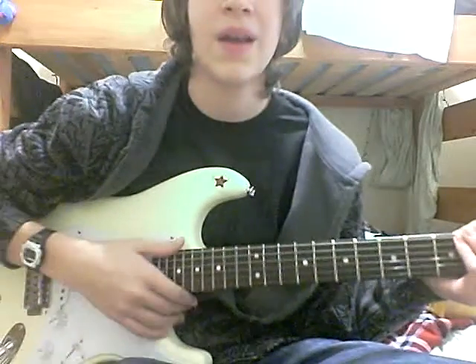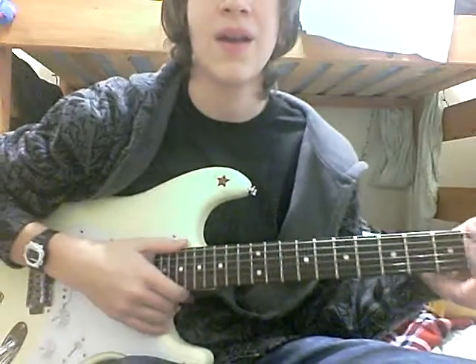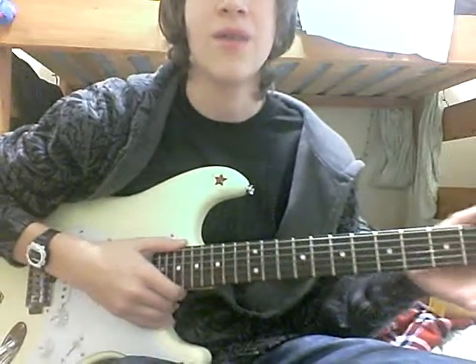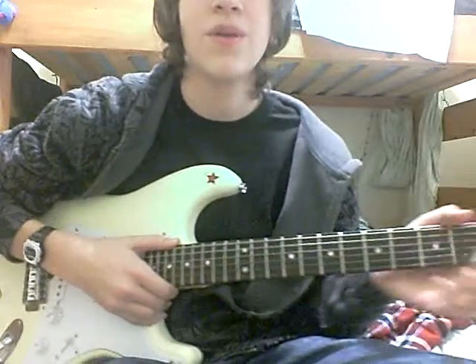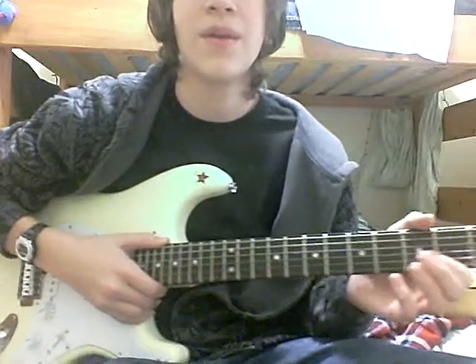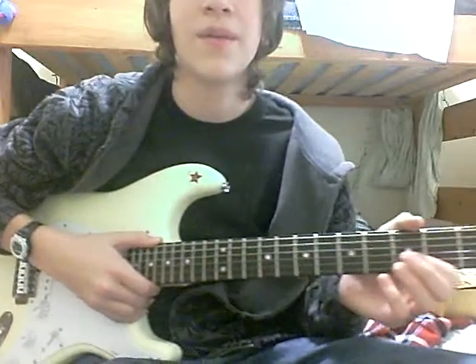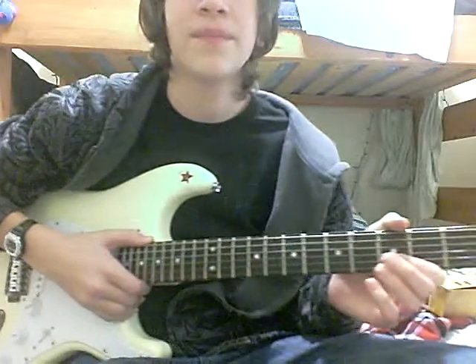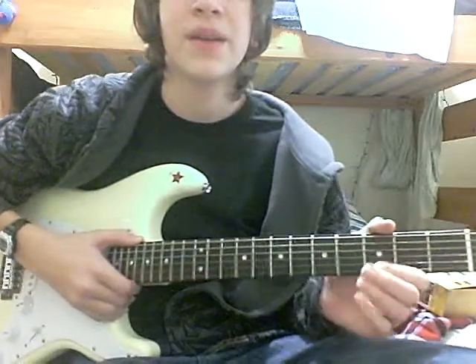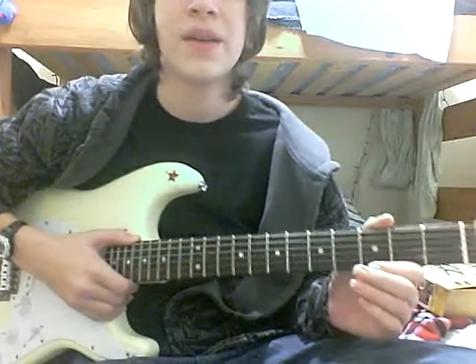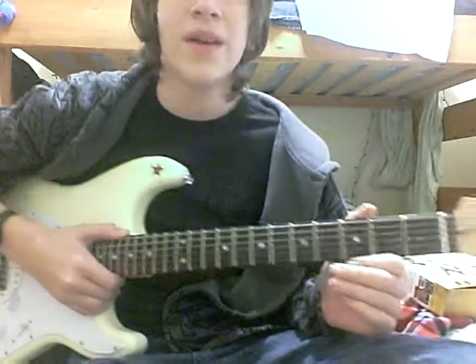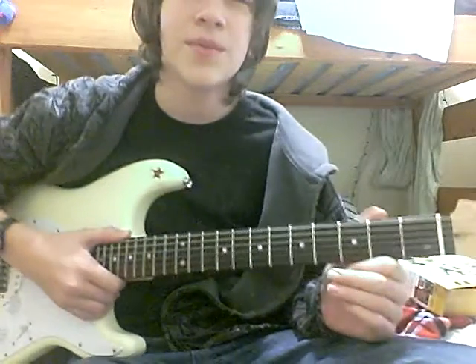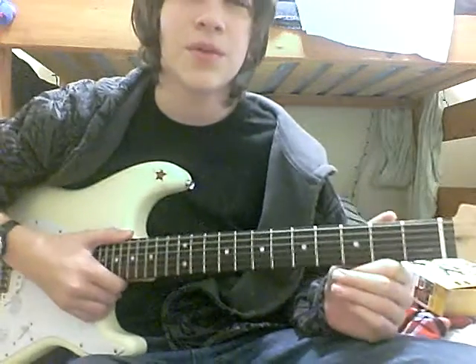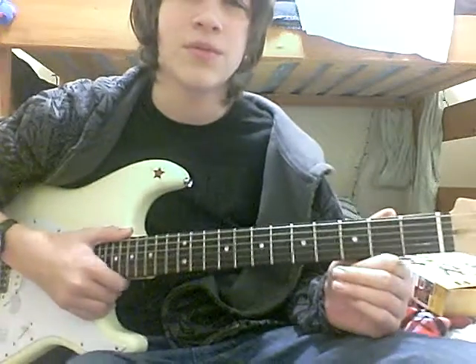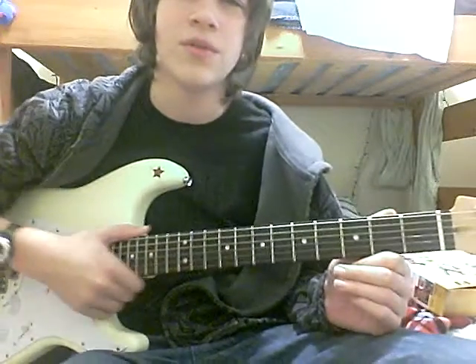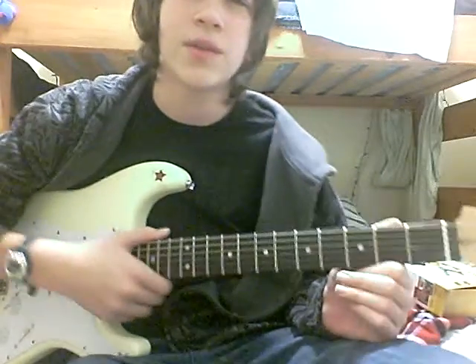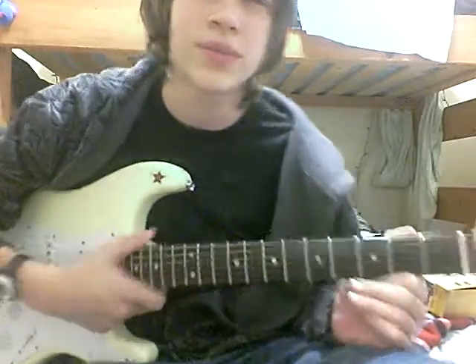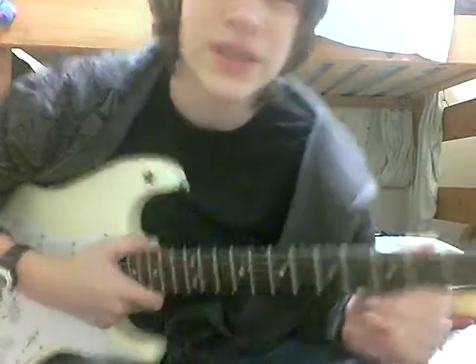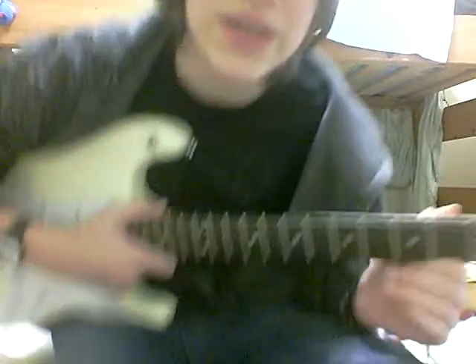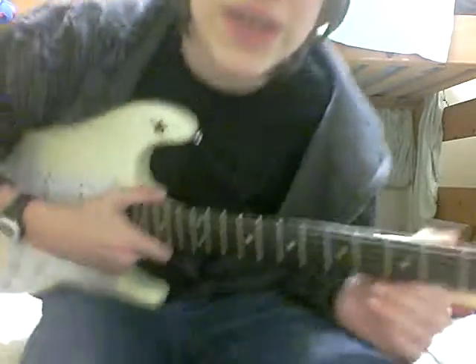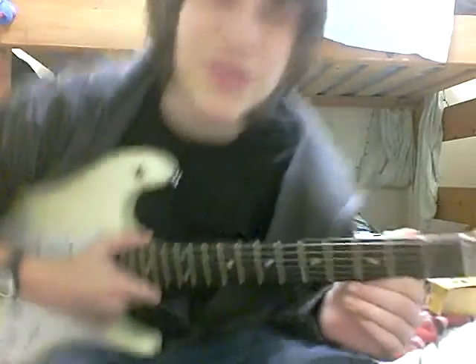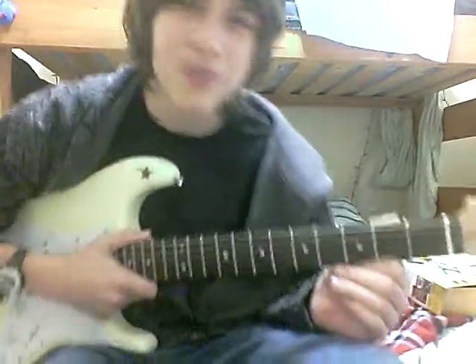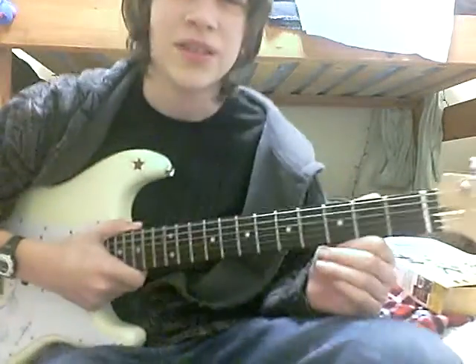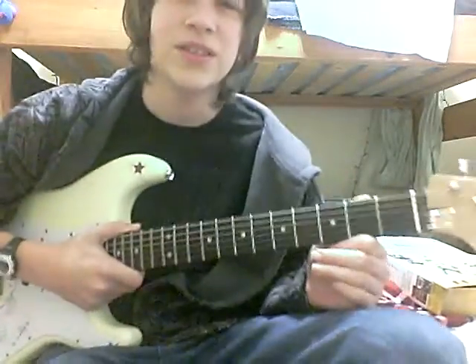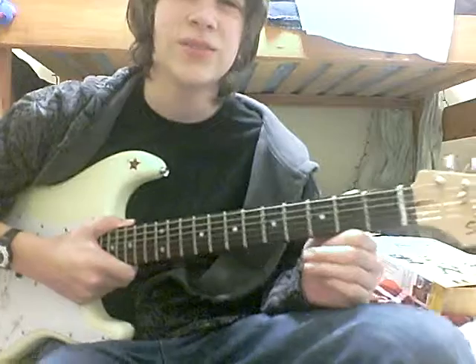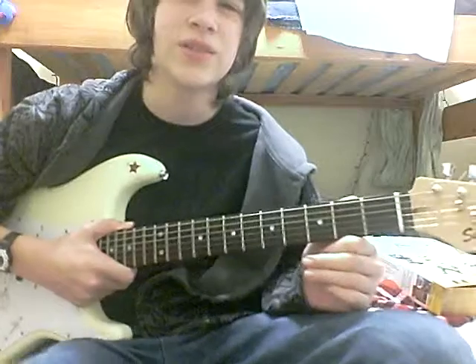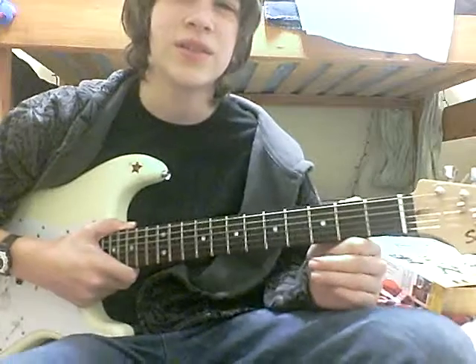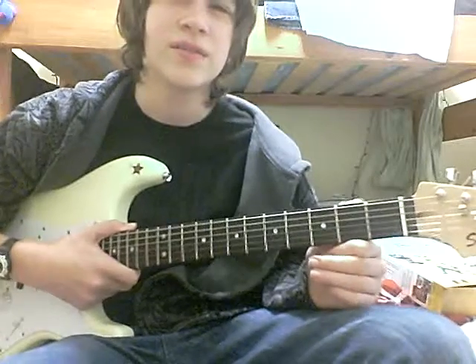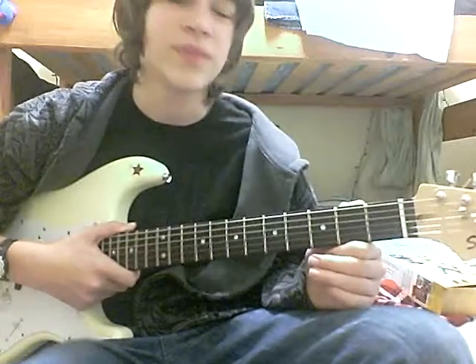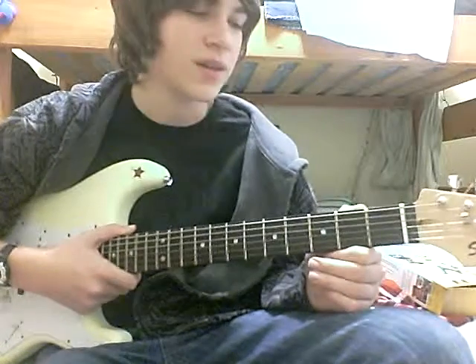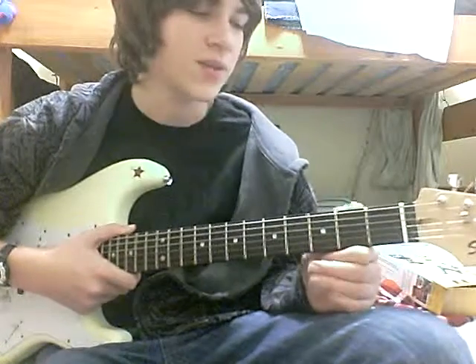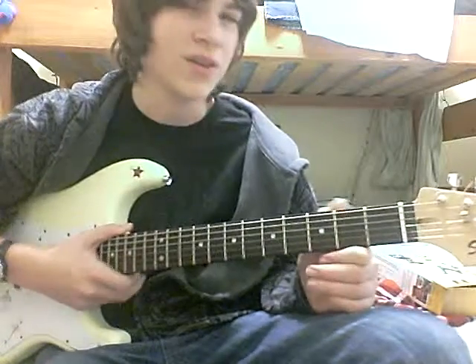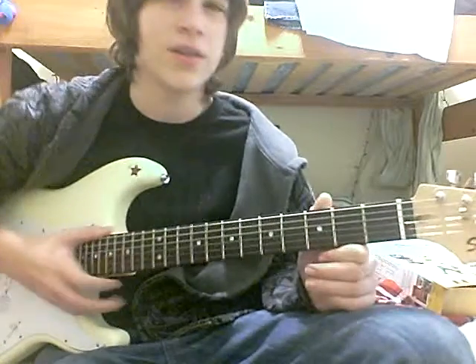Hello. I'm going to show you how to play Smells Like Teen Spirit by Nirvana.